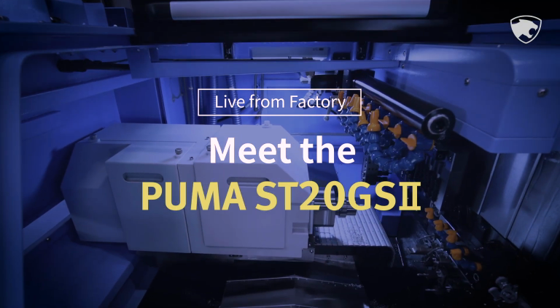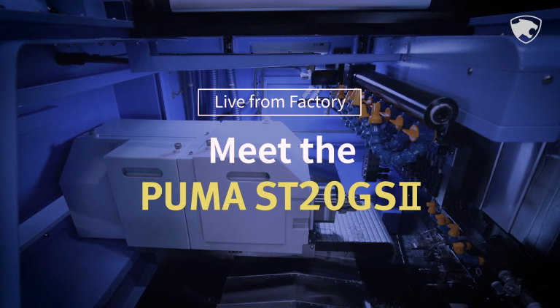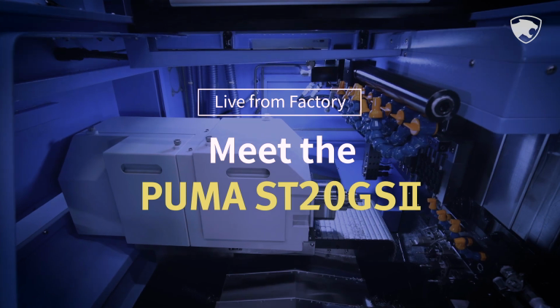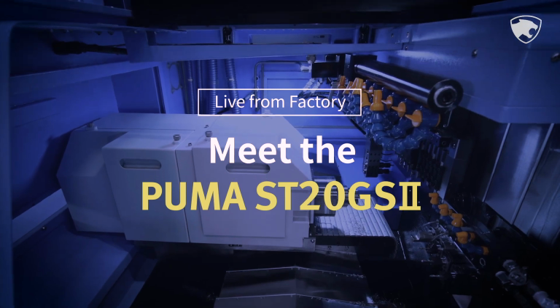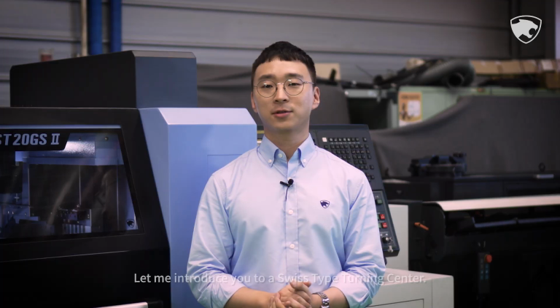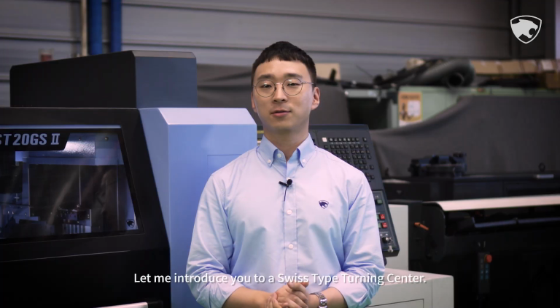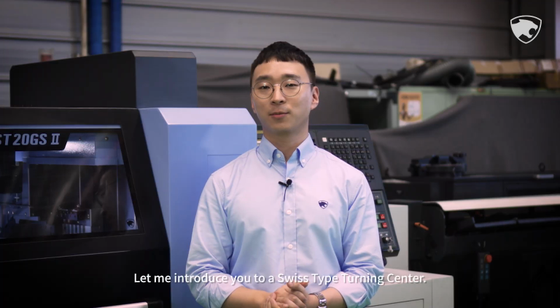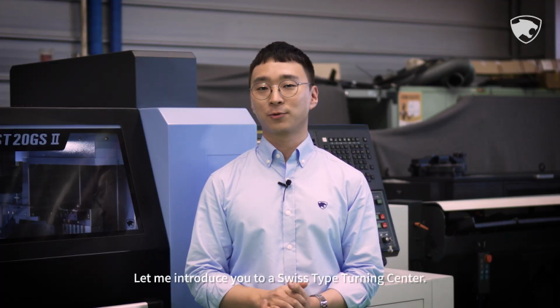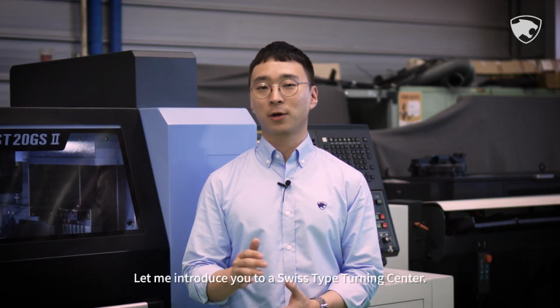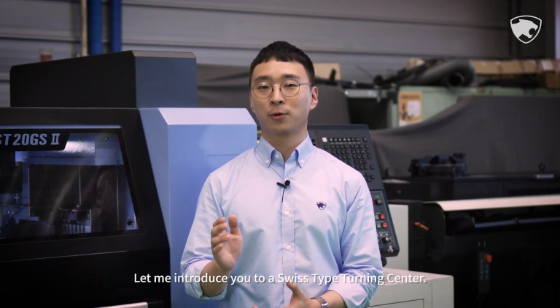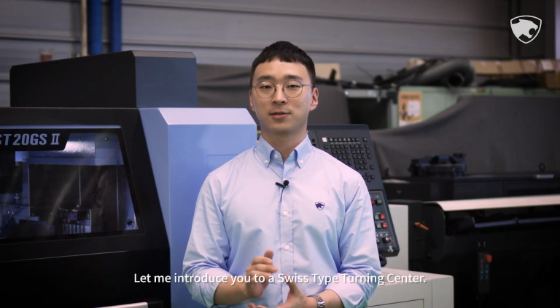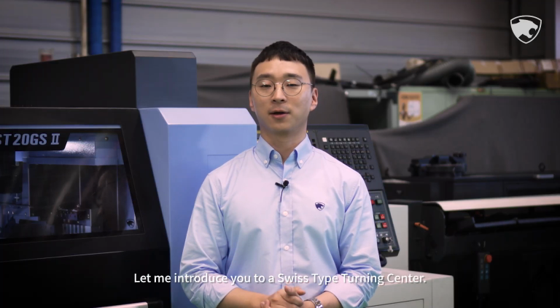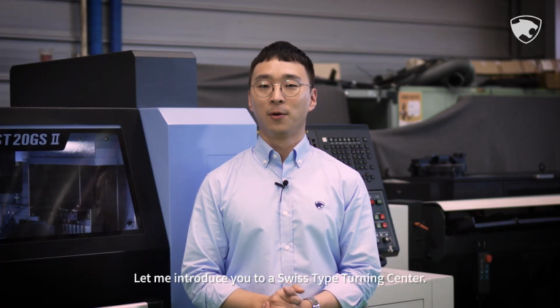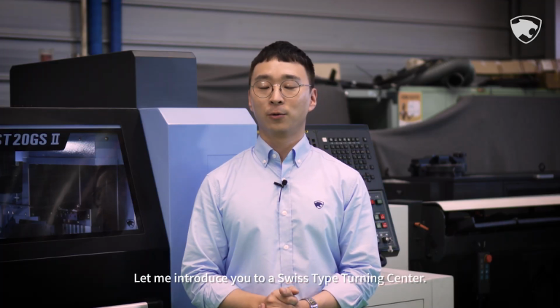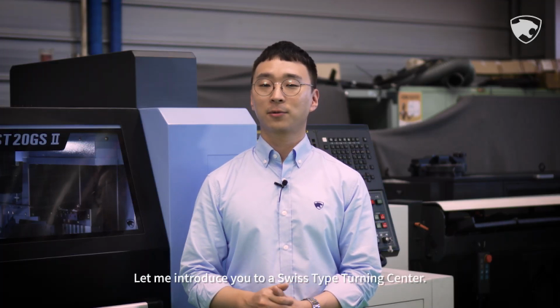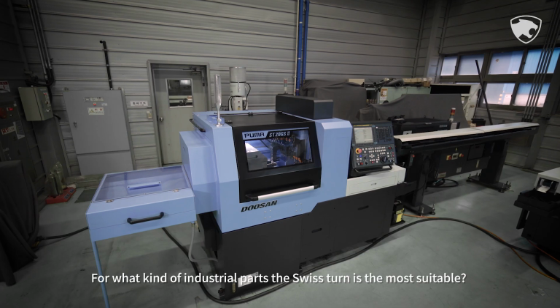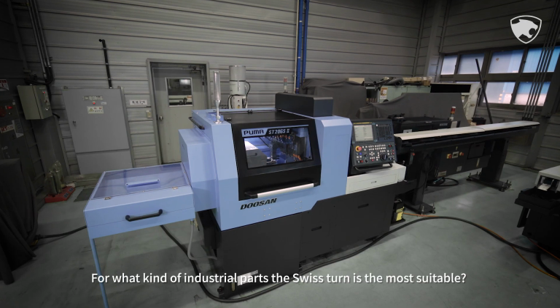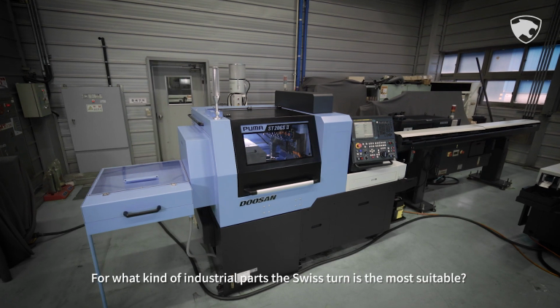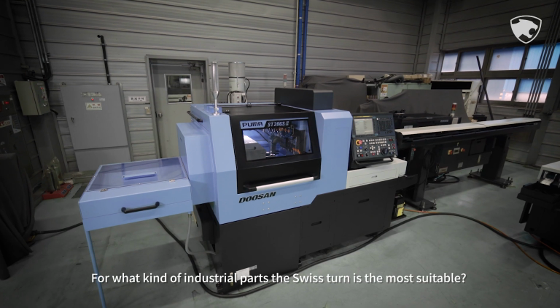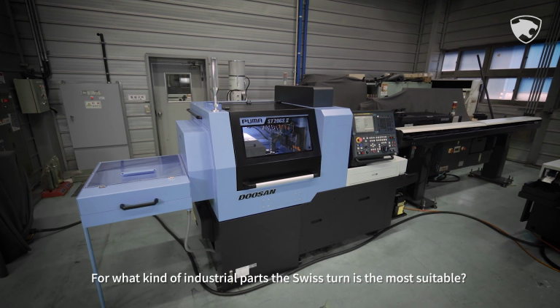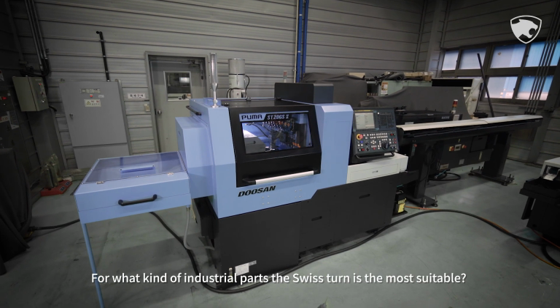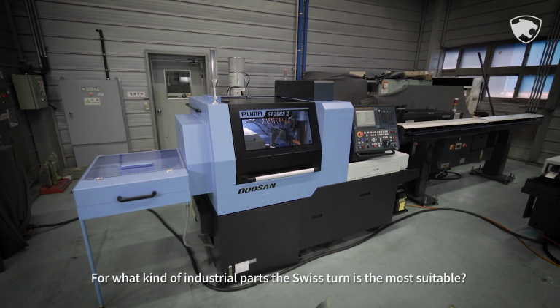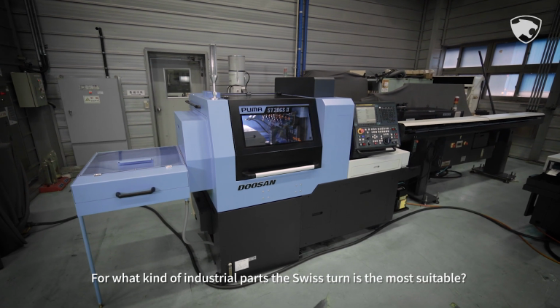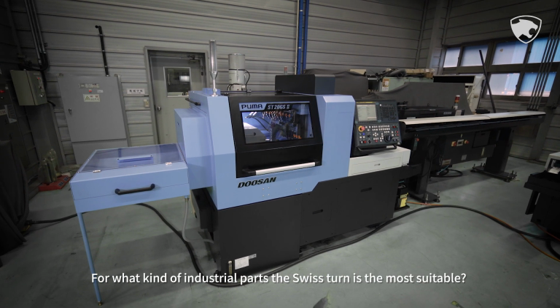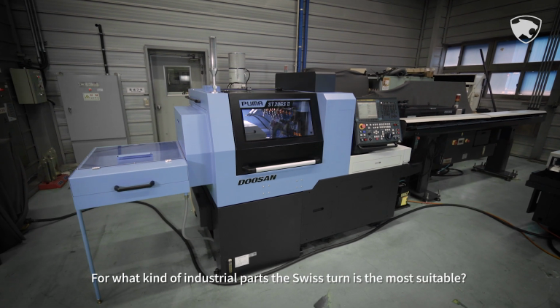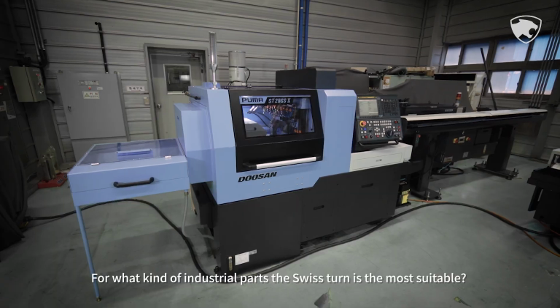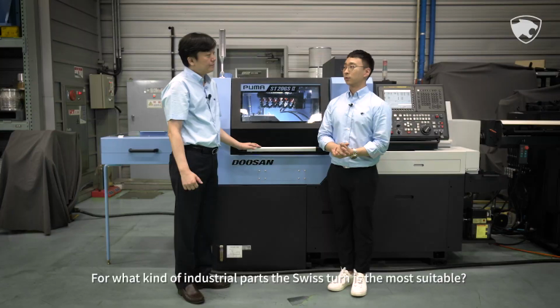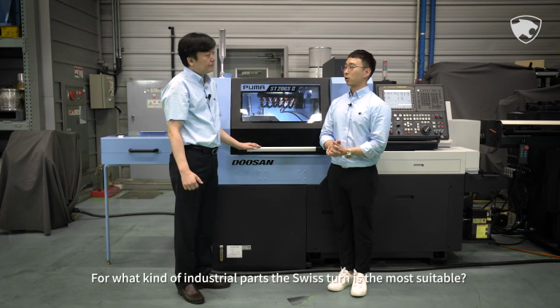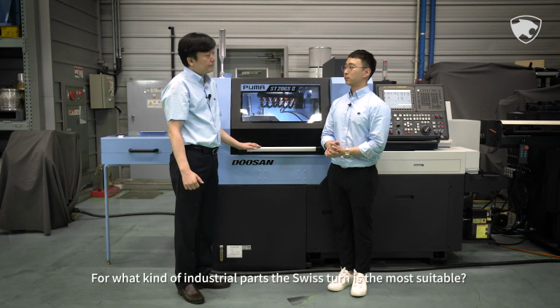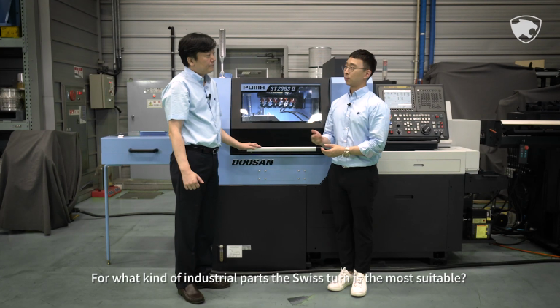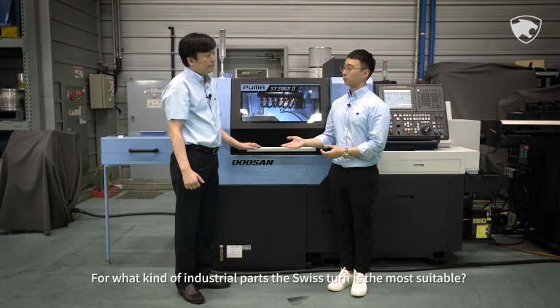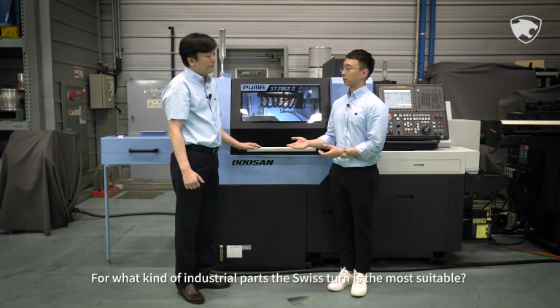Let me introduce you to a Swiss-type turning center. For what kind of industrial parts is the Swiss Tern most suitable?